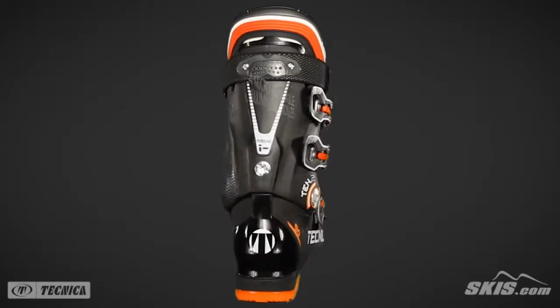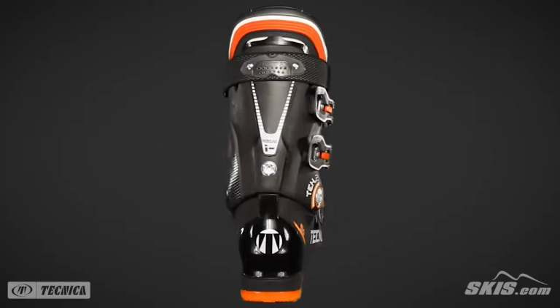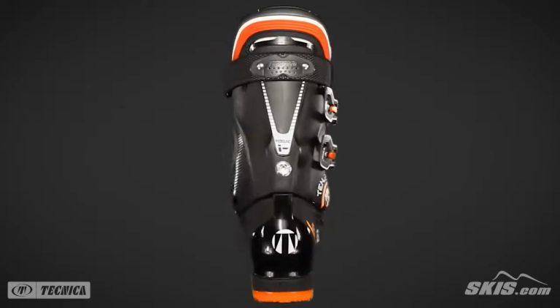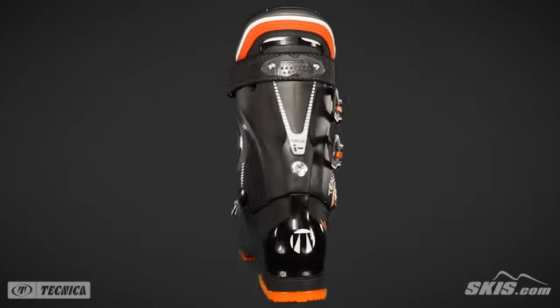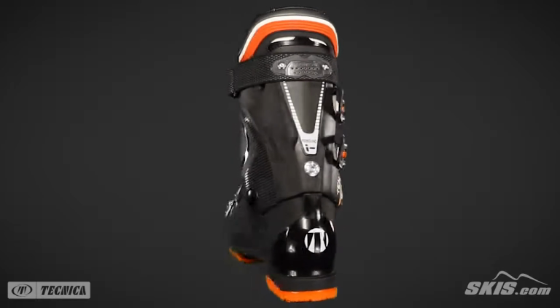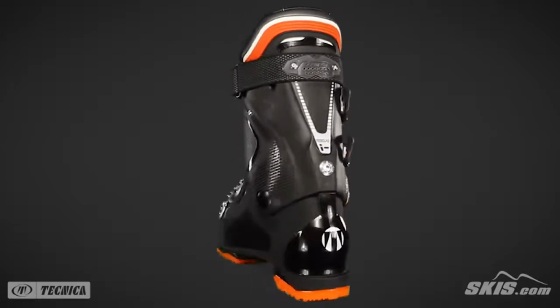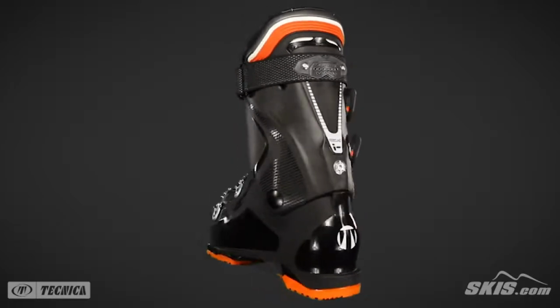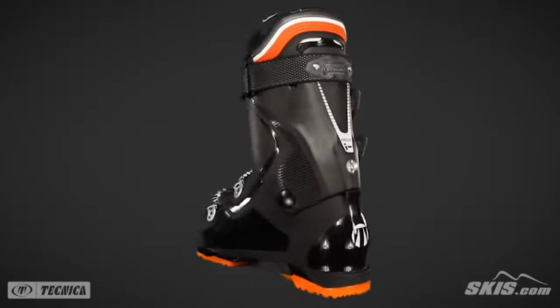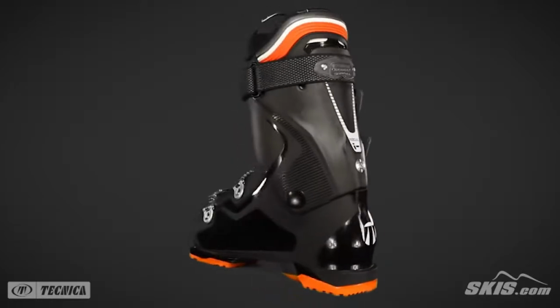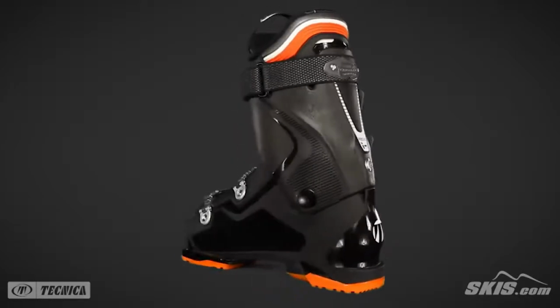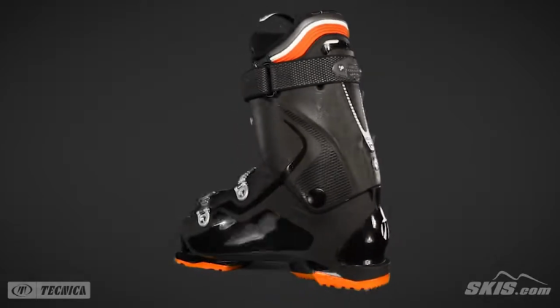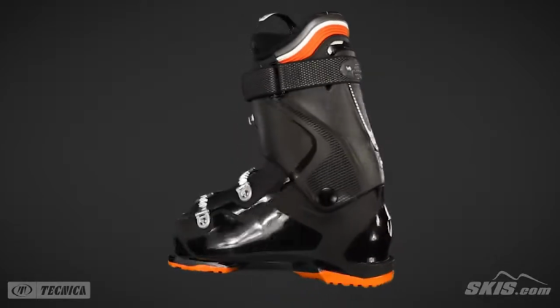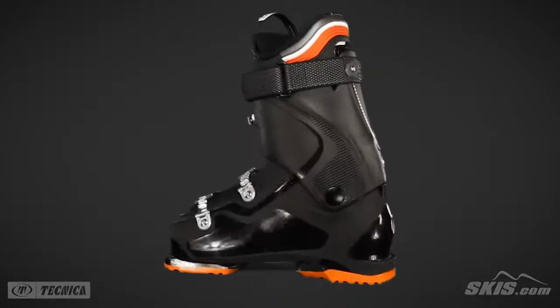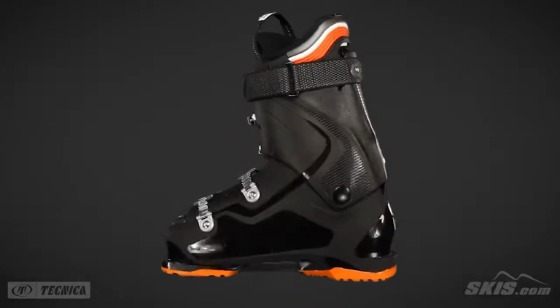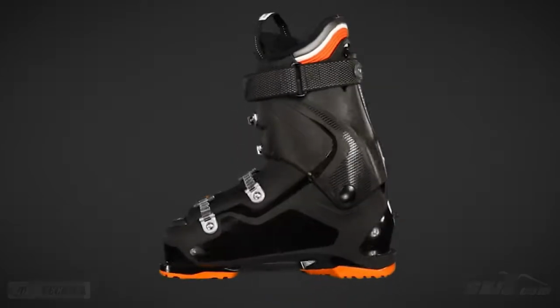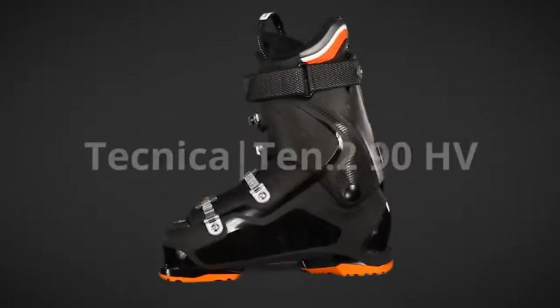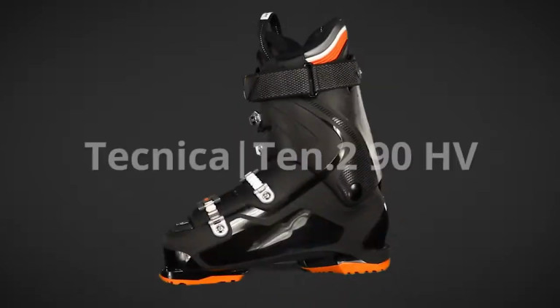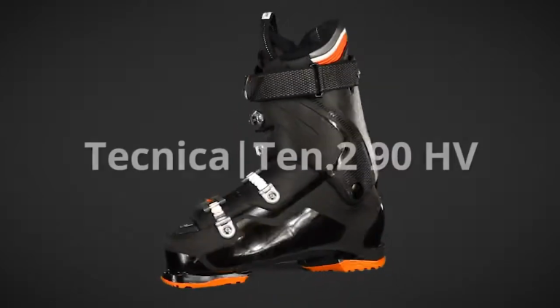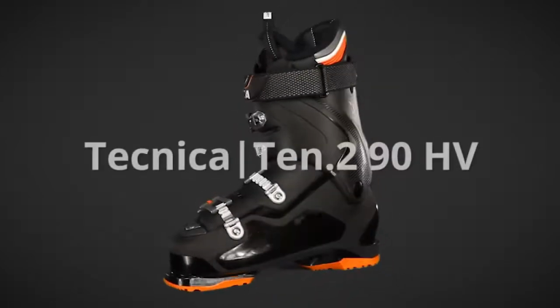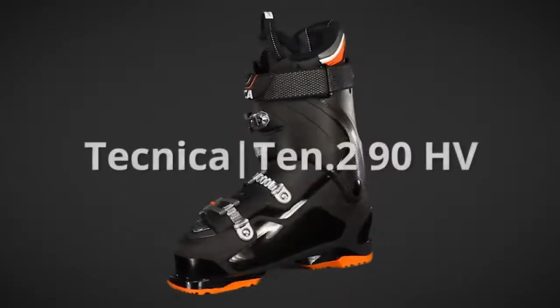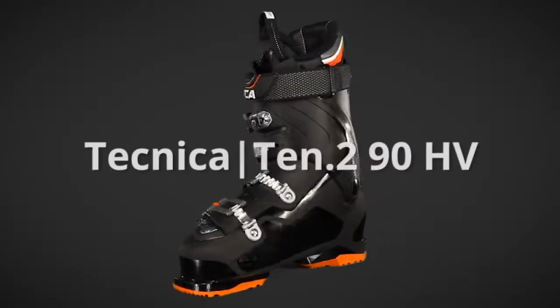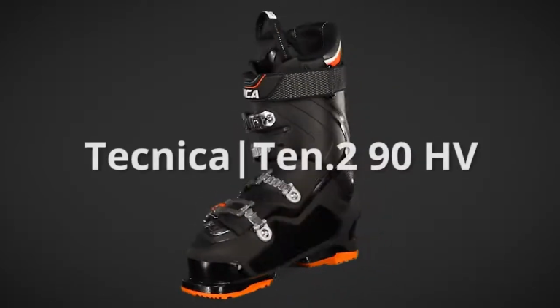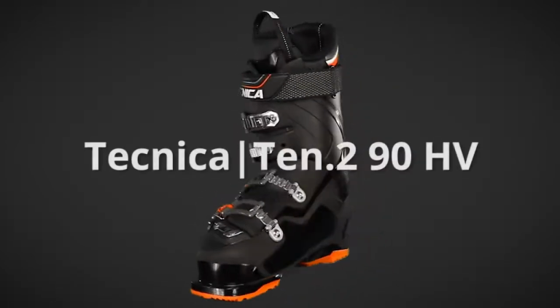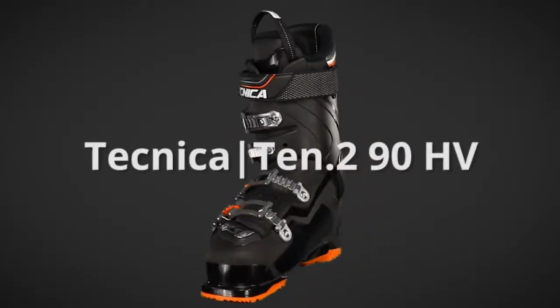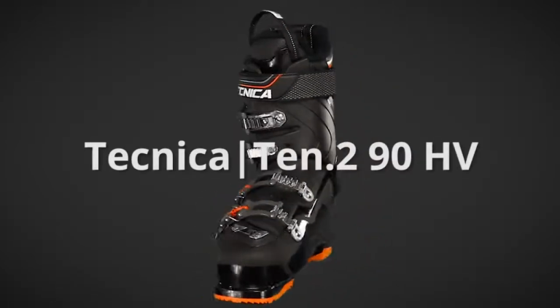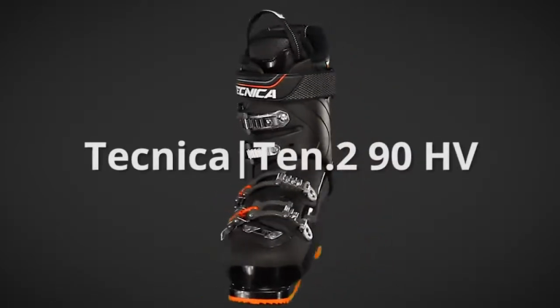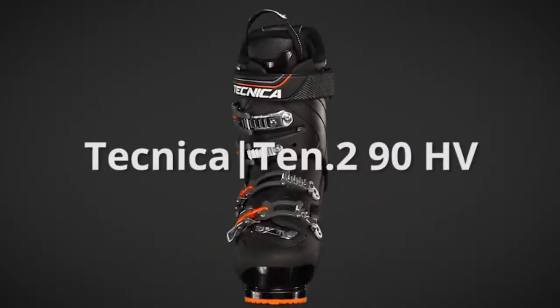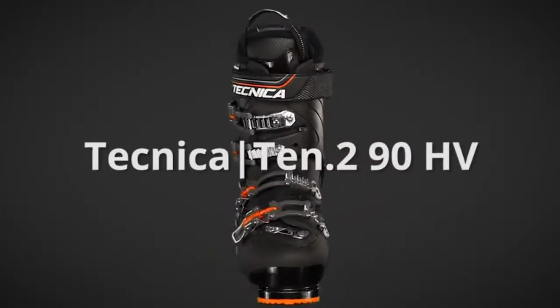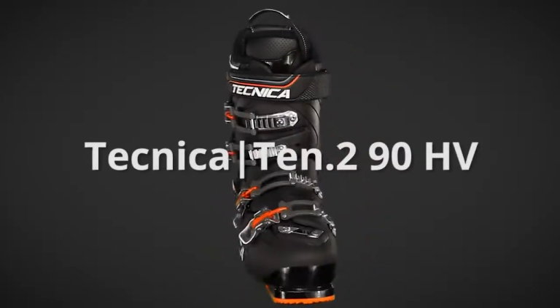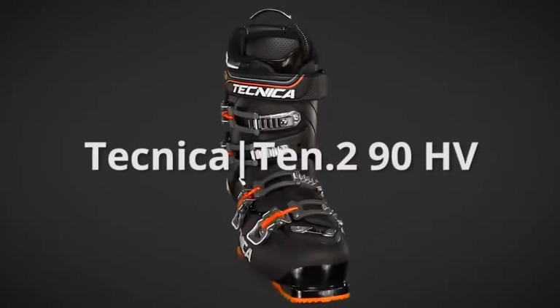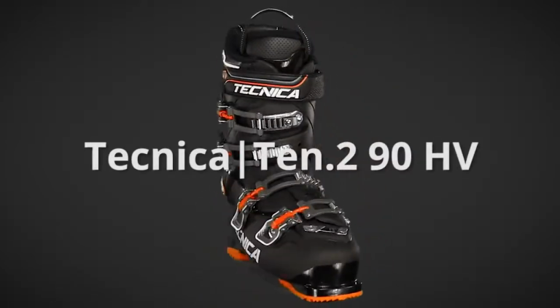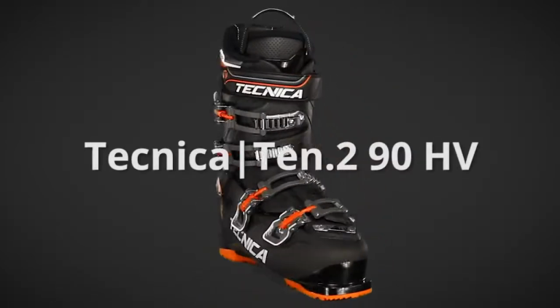For more information on the 10.2 90HV, please visit us at skis.com.